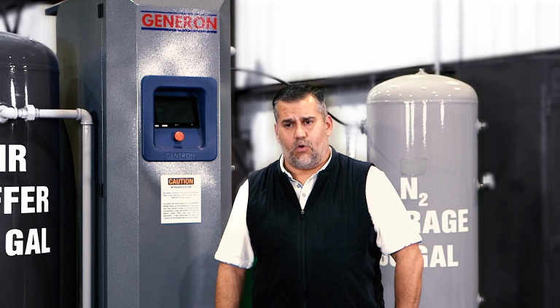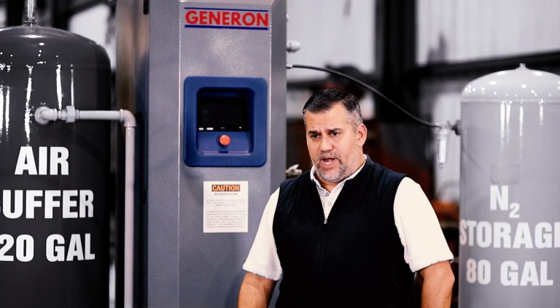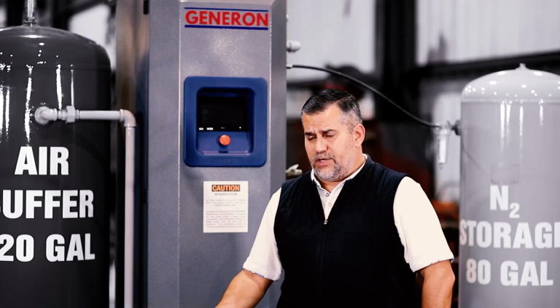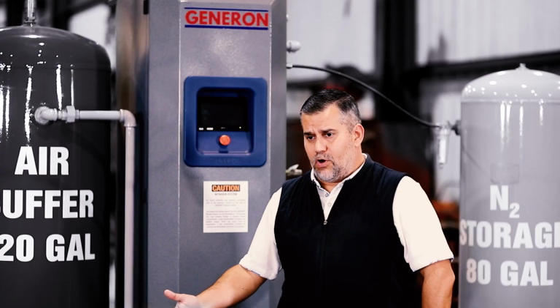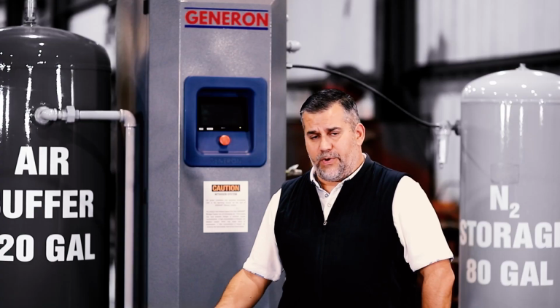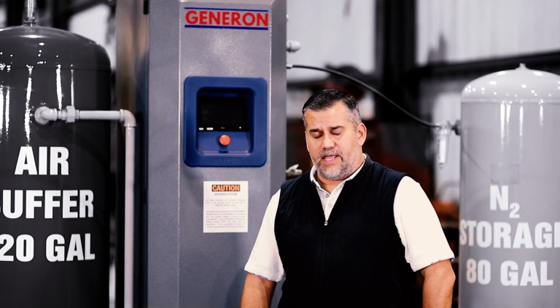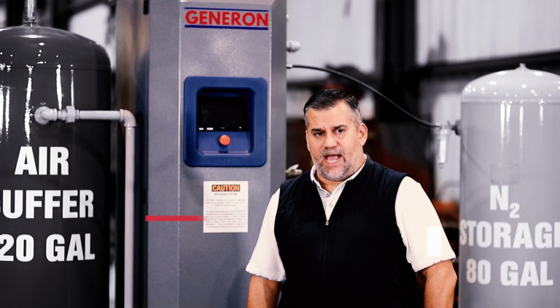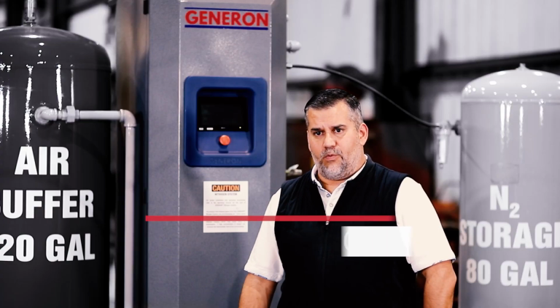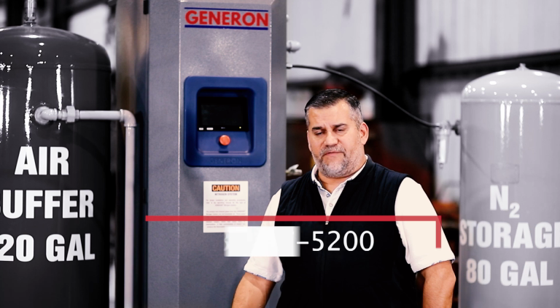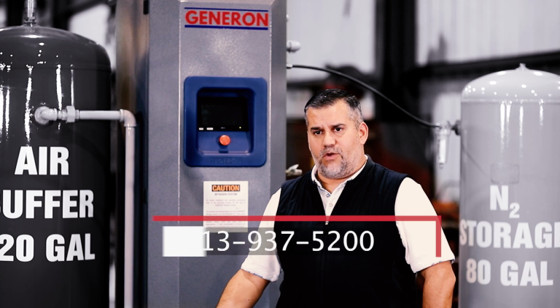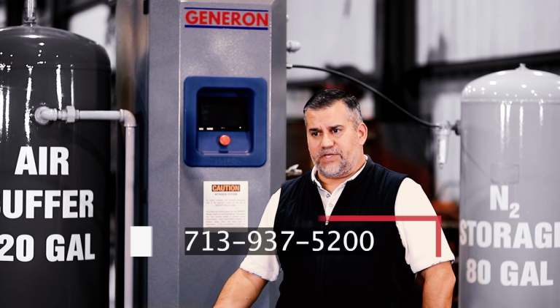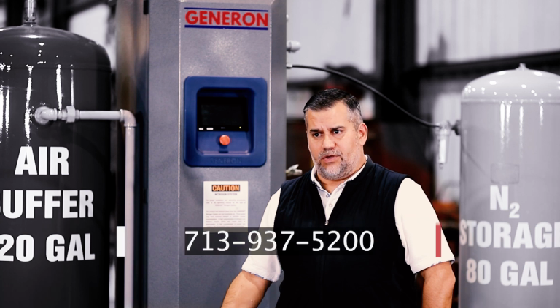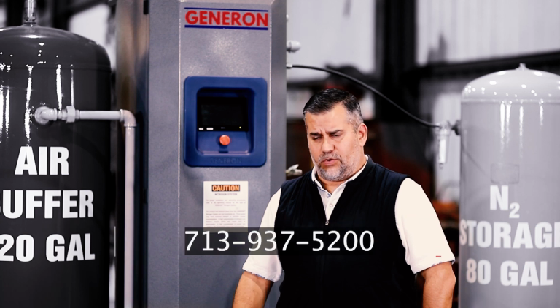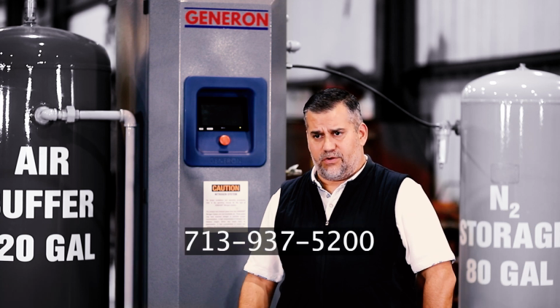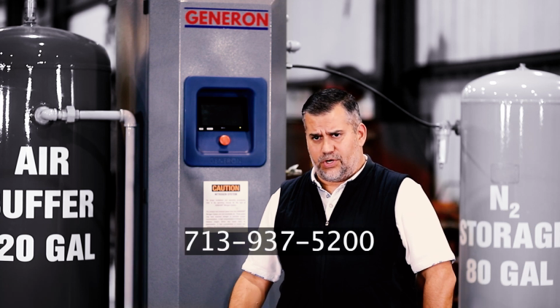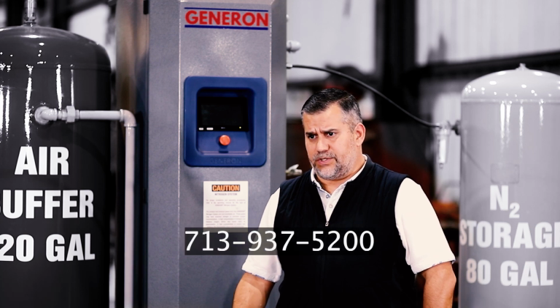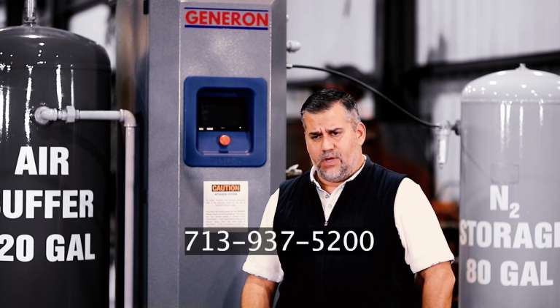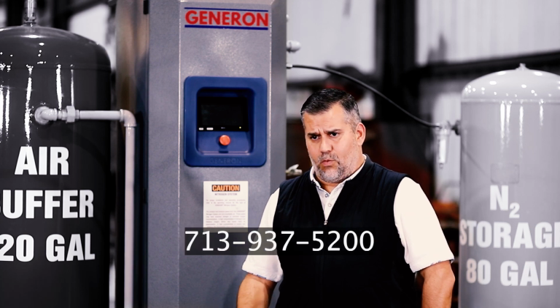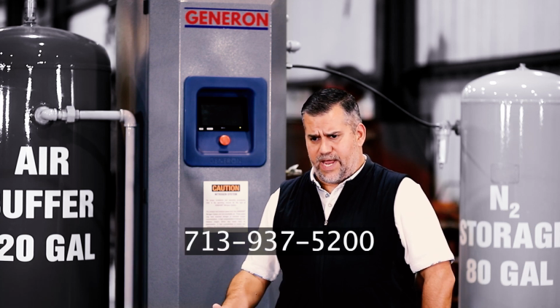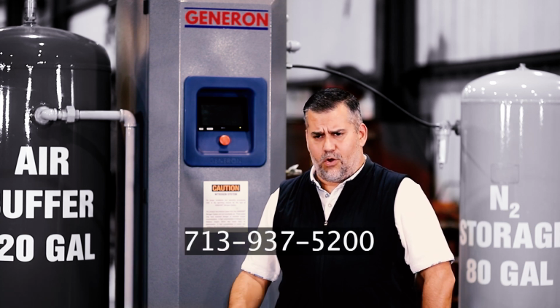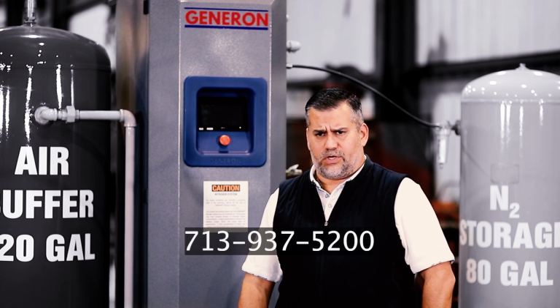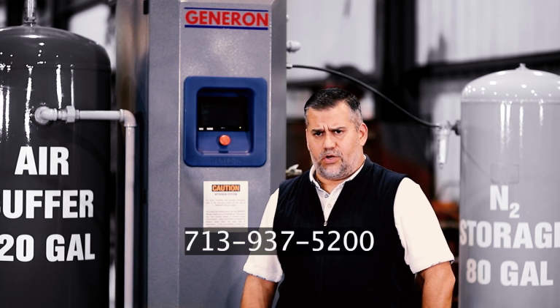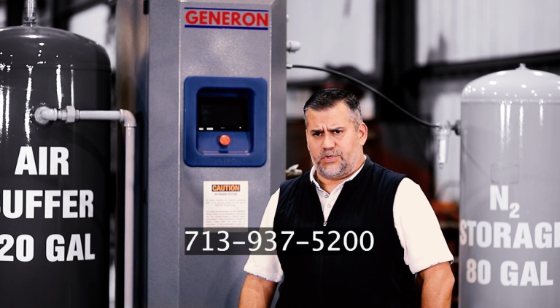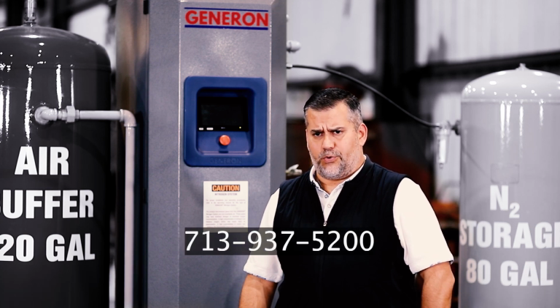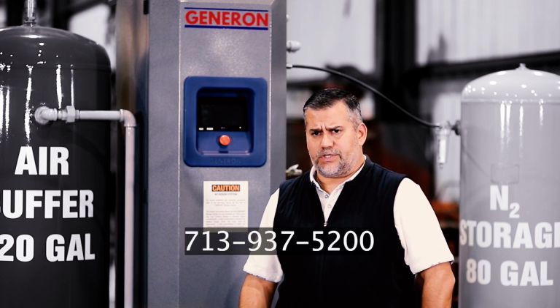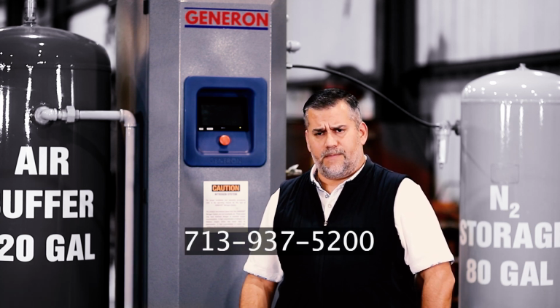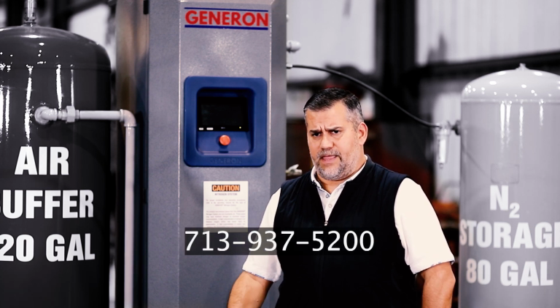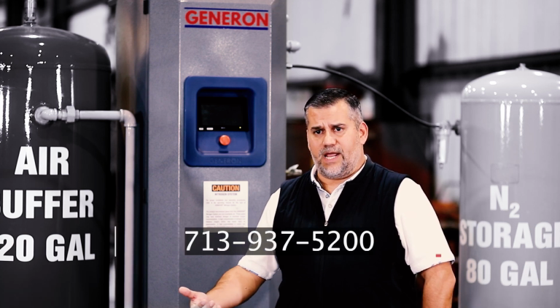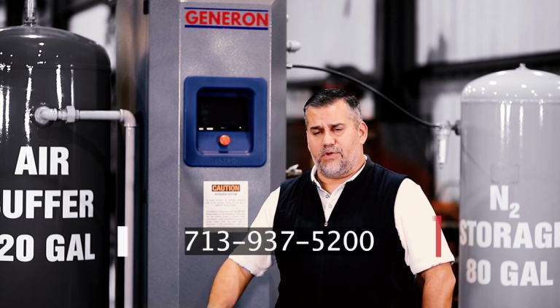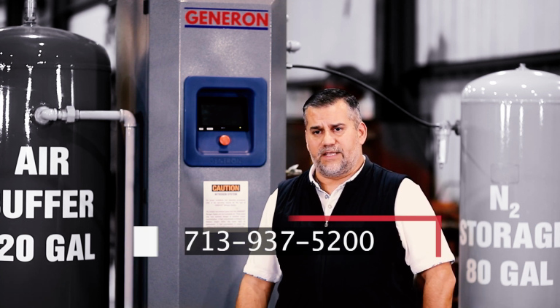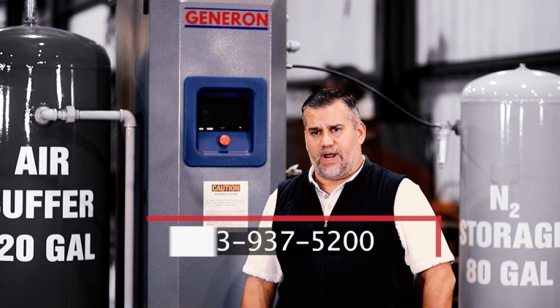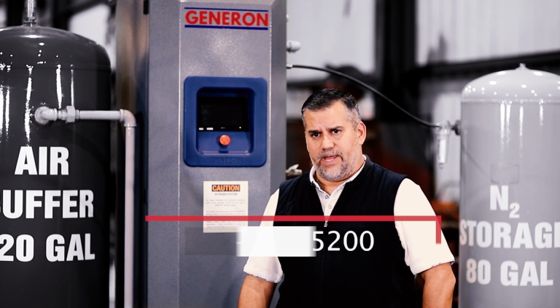It's really easy to operate, and if we have any questions or concerns we can always call customer support and they give you the answer right away.